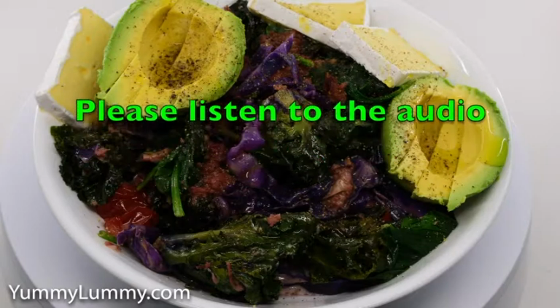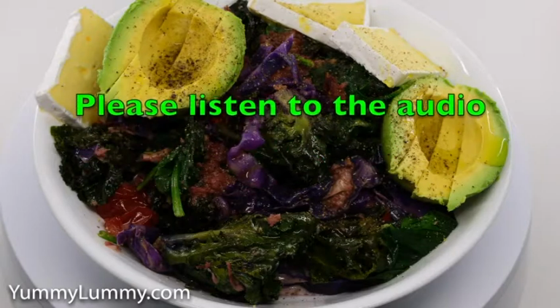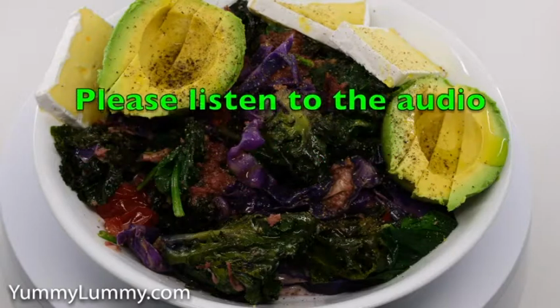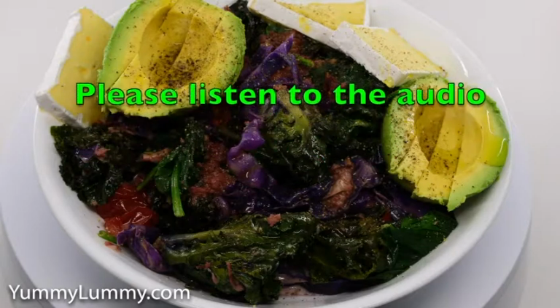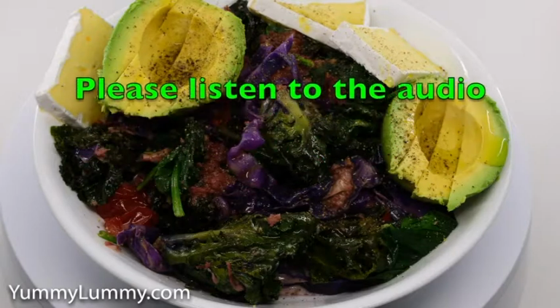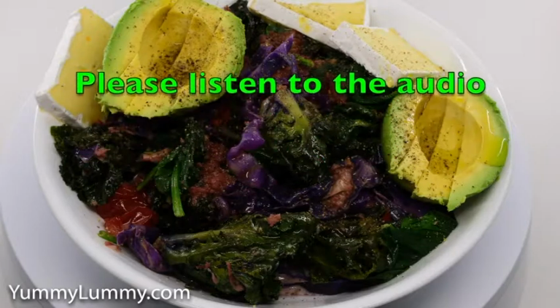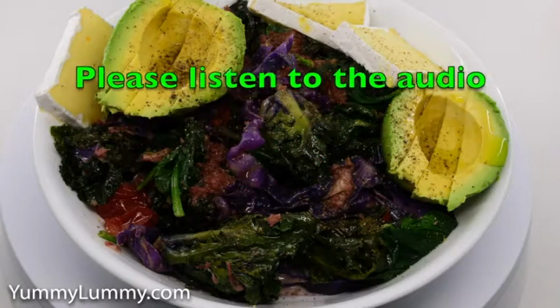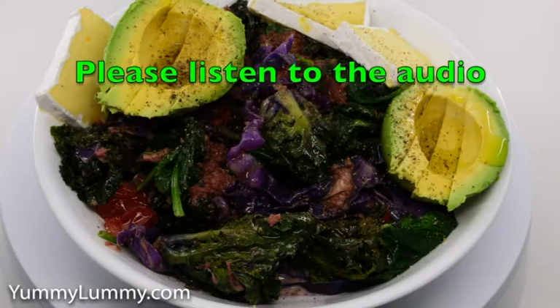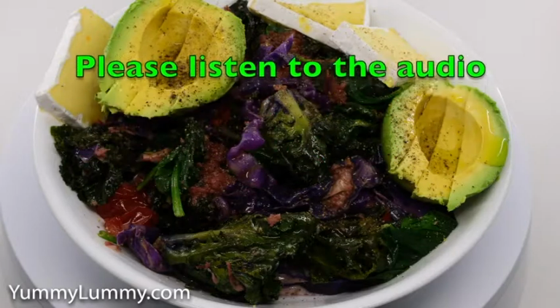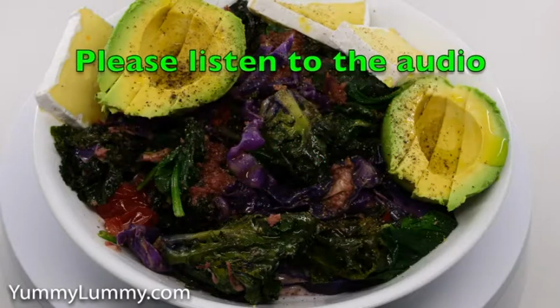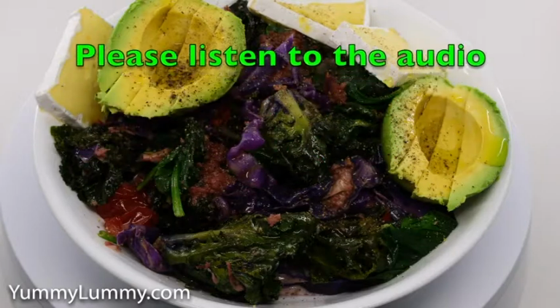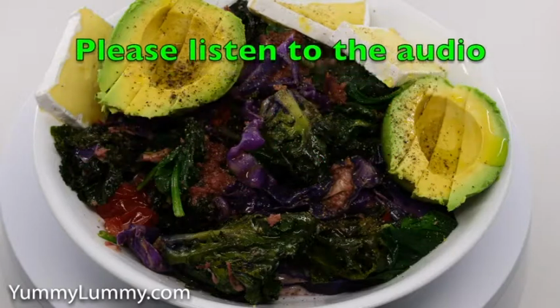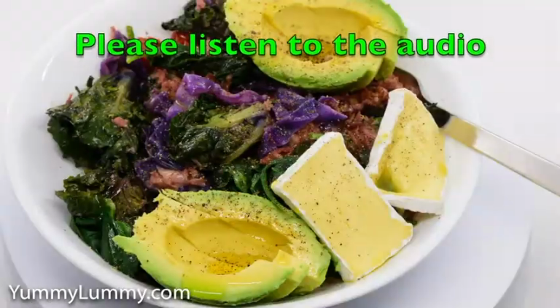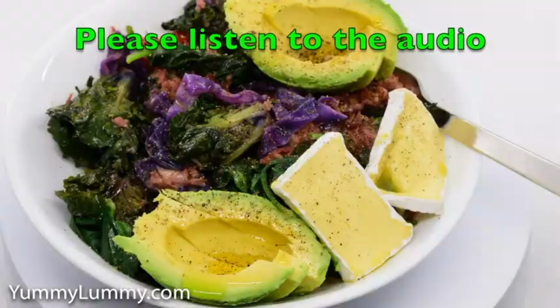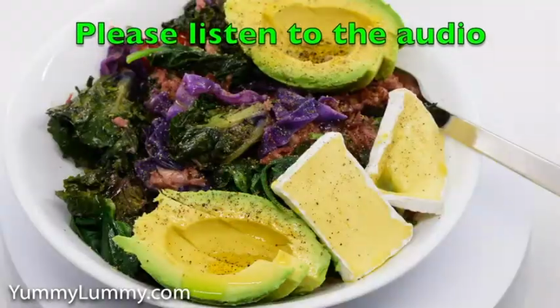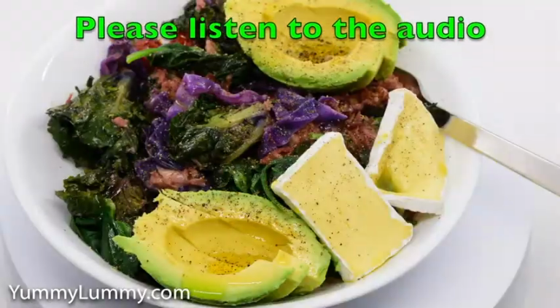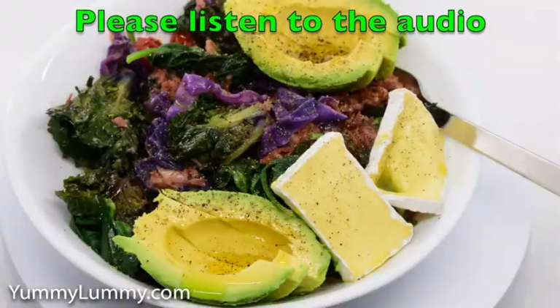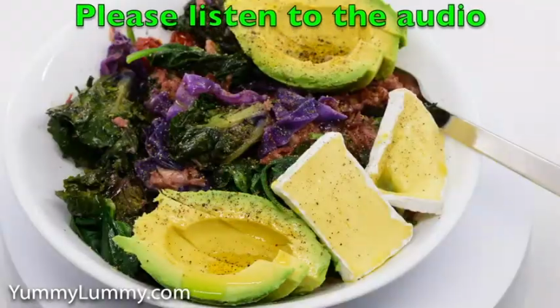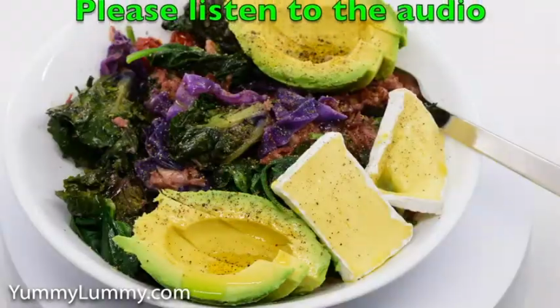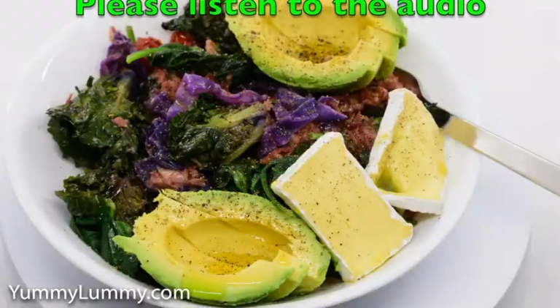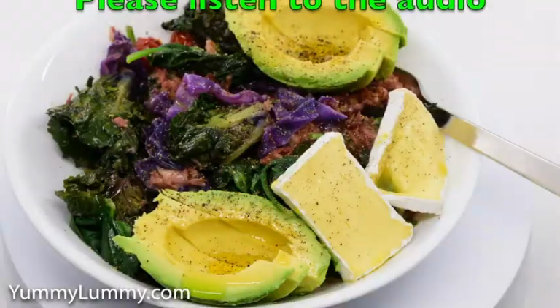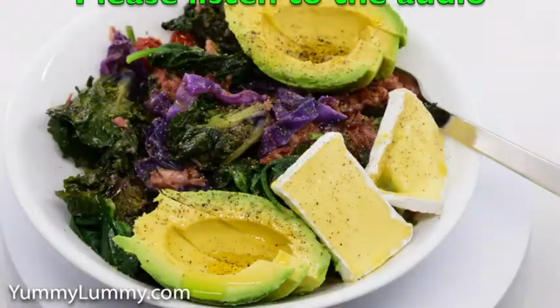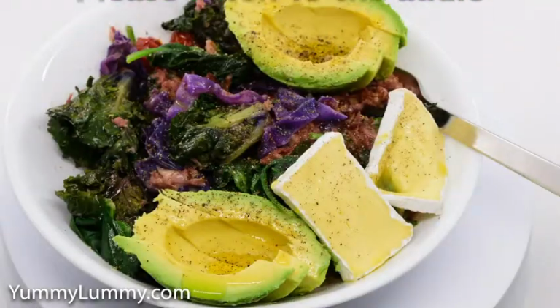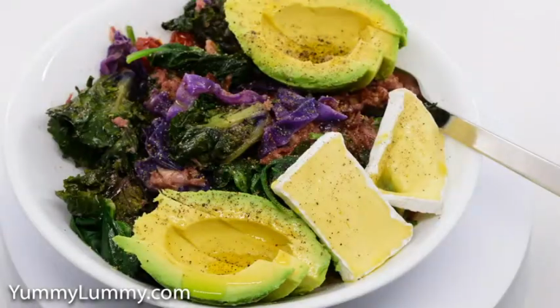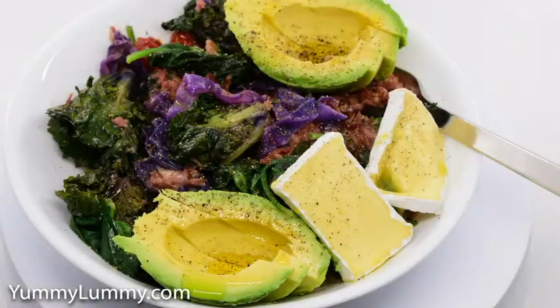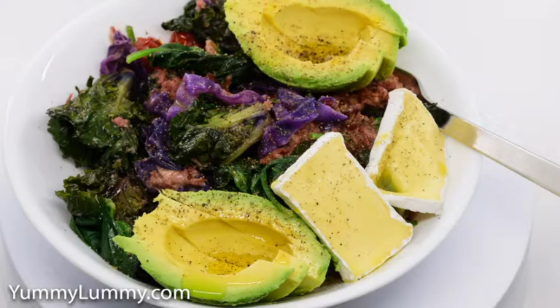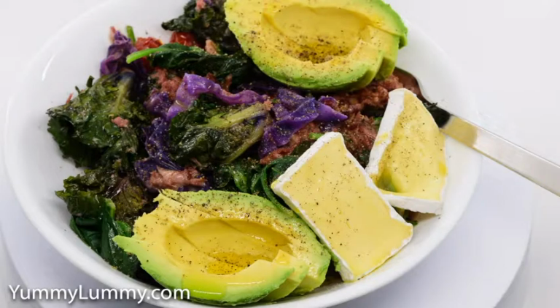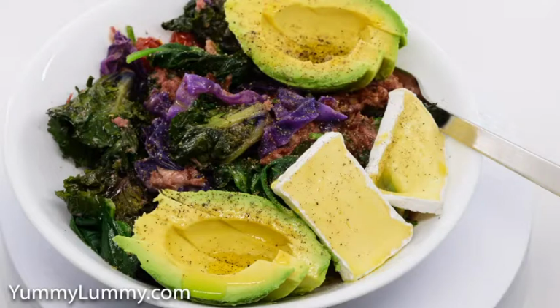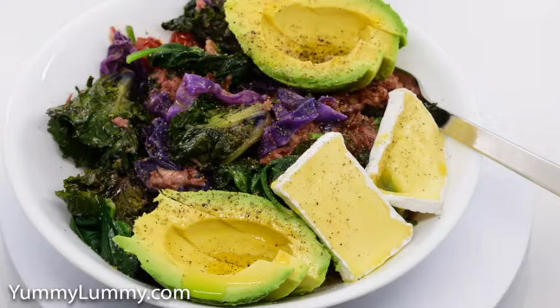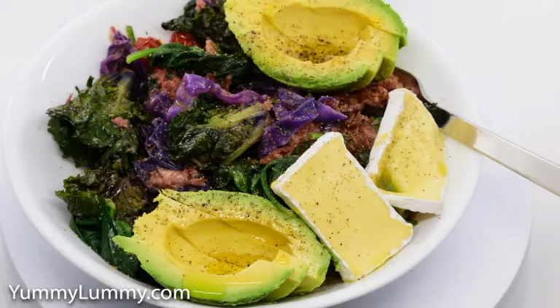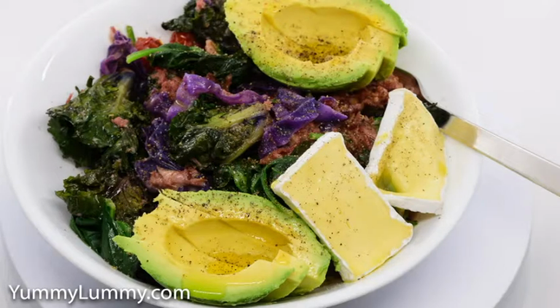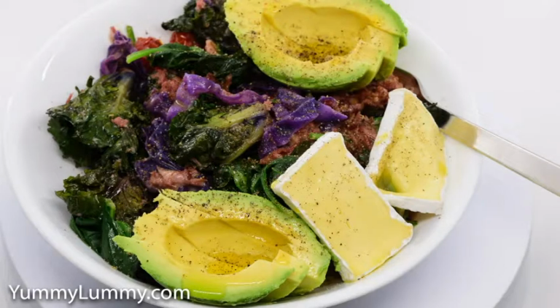I emptied a tin of corned beef into a fry pan and cooked it until it started to take some colour.